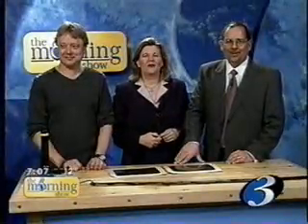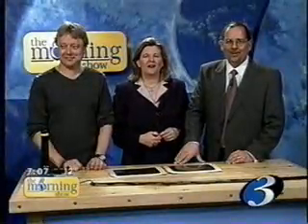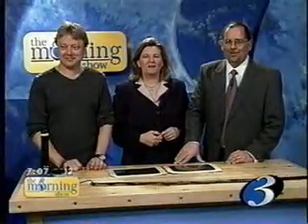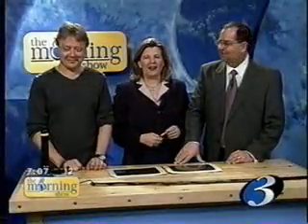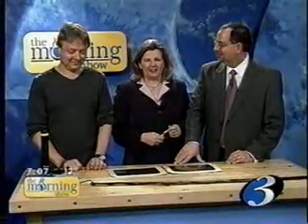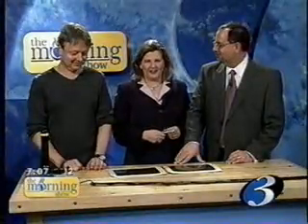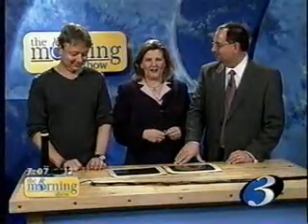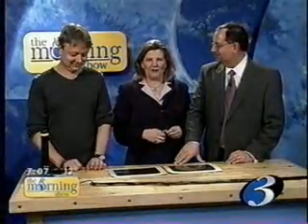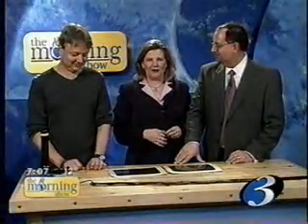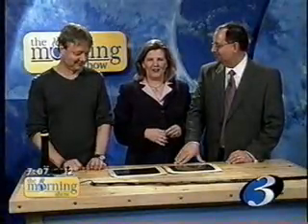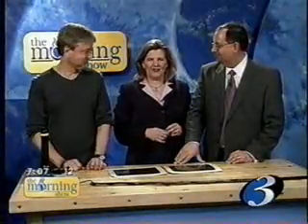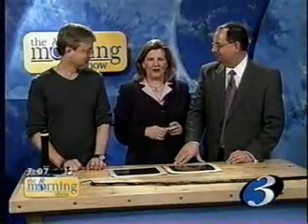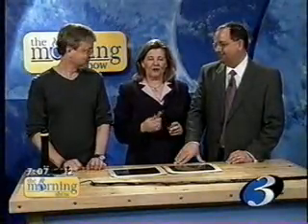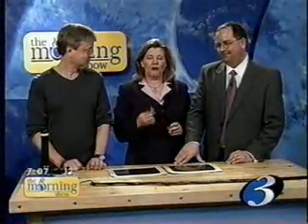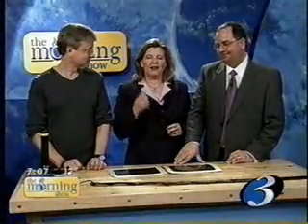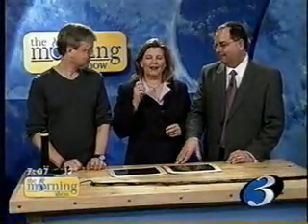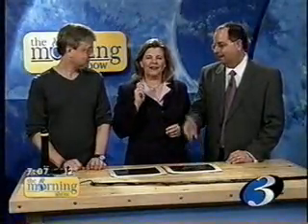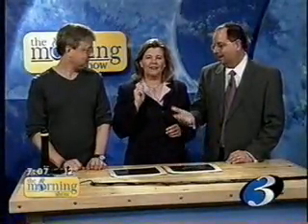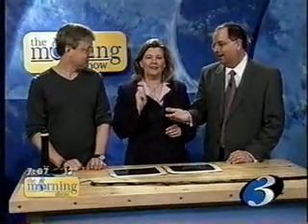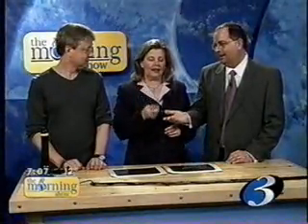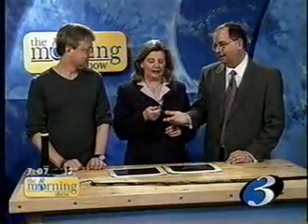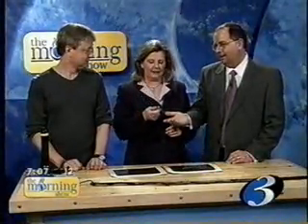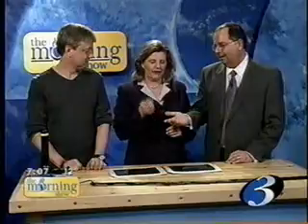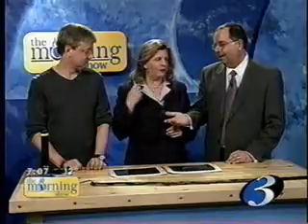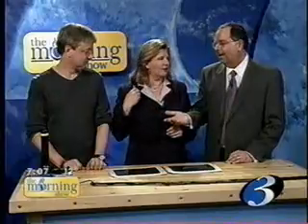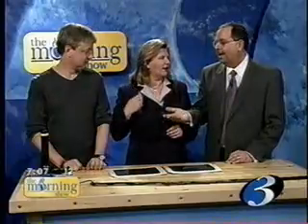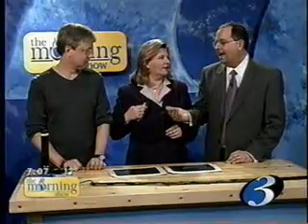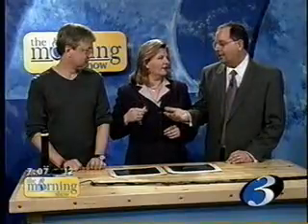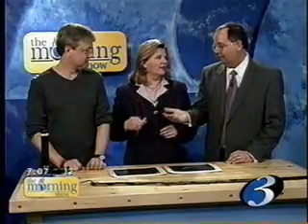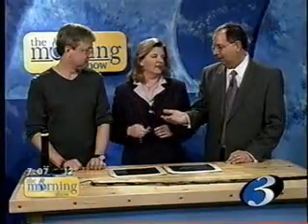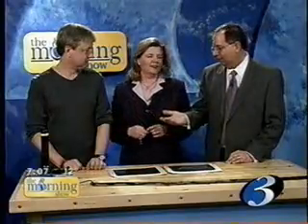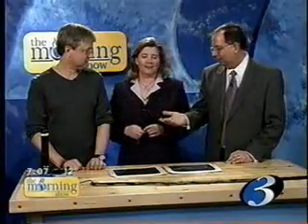Welcome back to The Morning Show. We're breaking light down to a science. Hand over the laser.